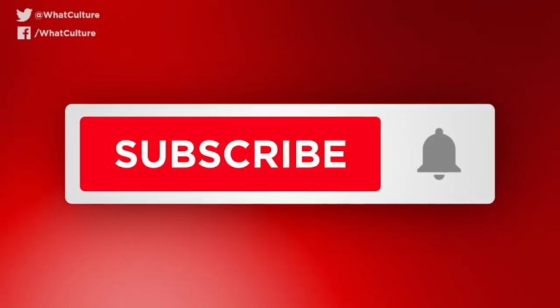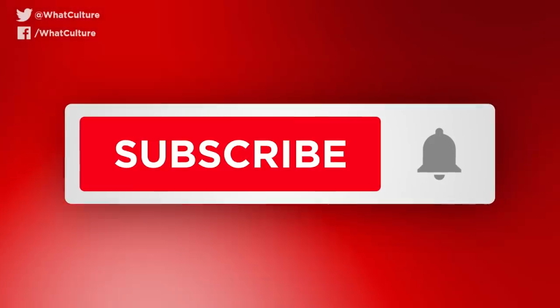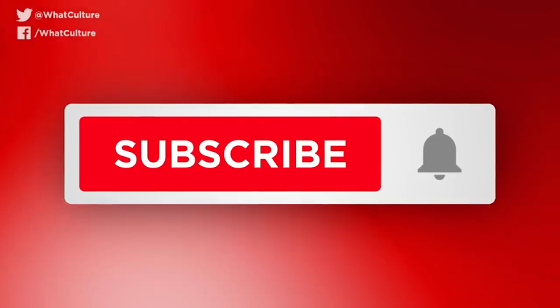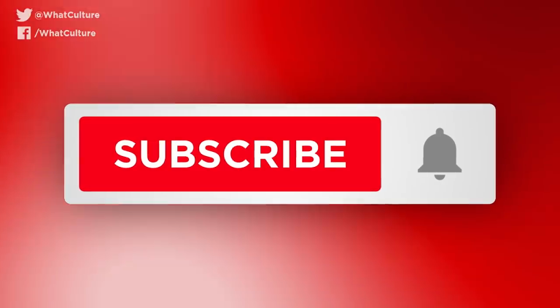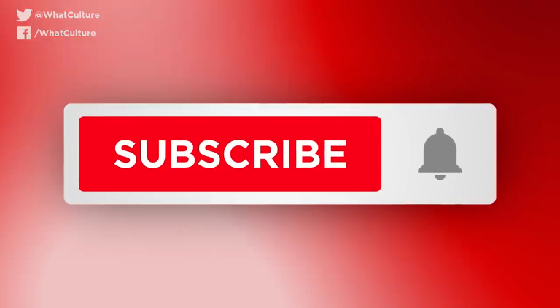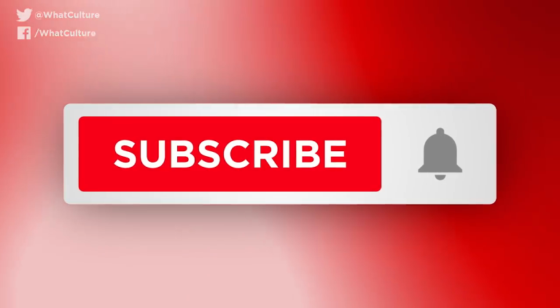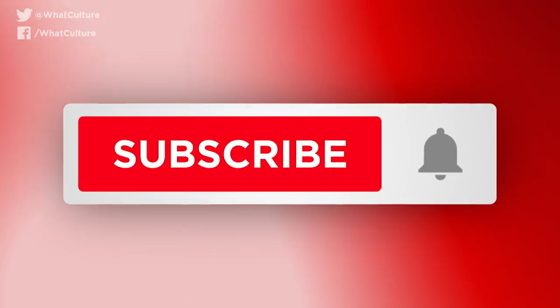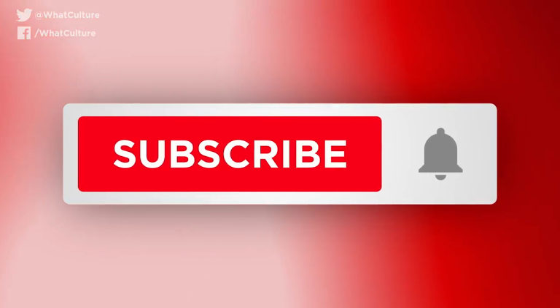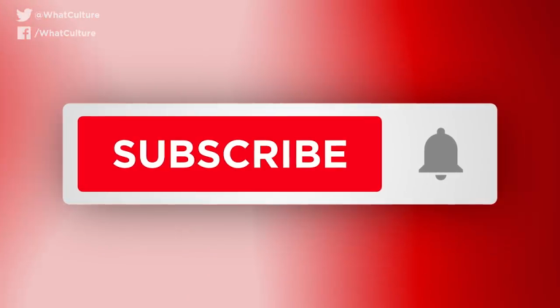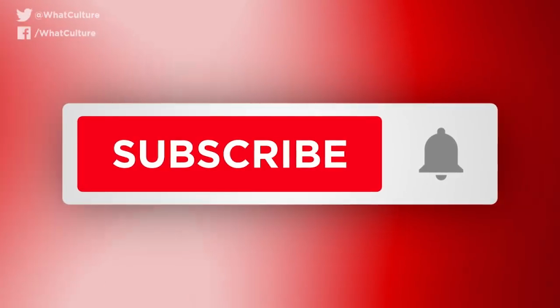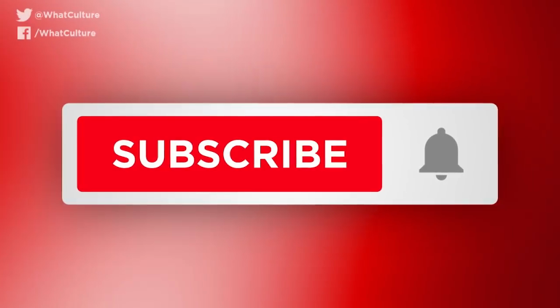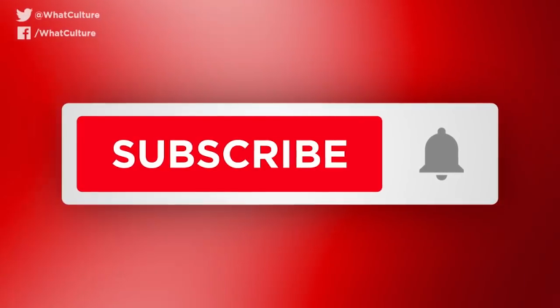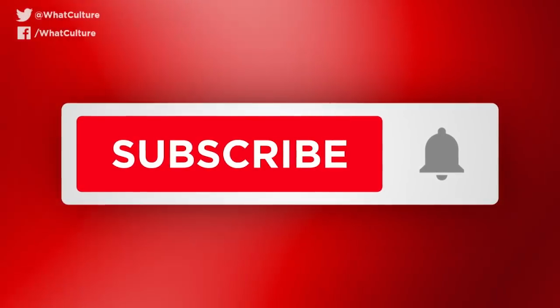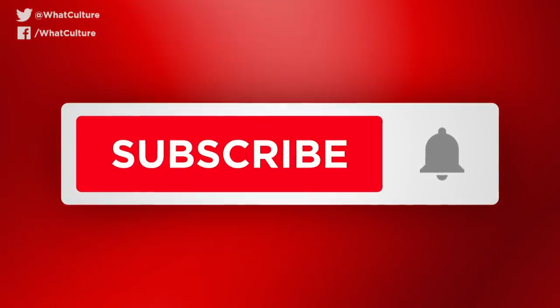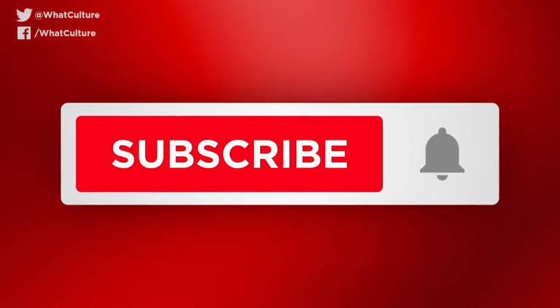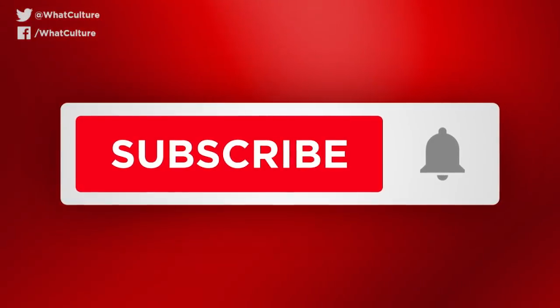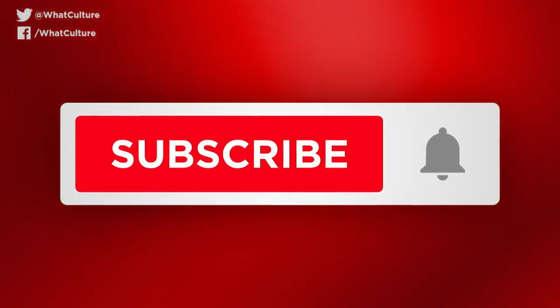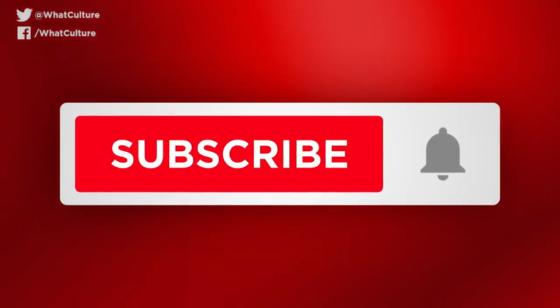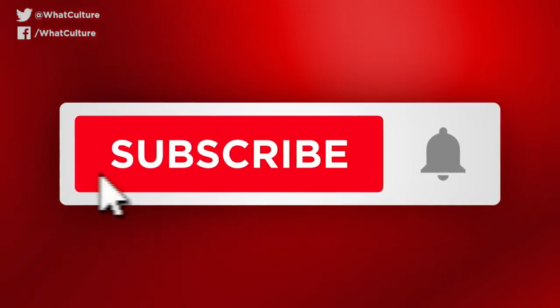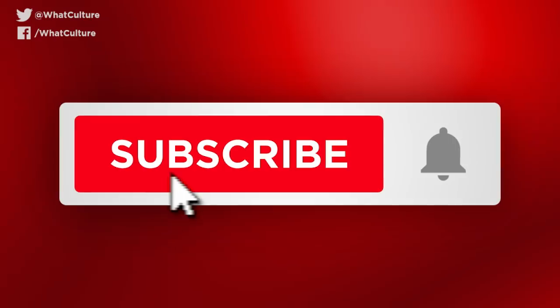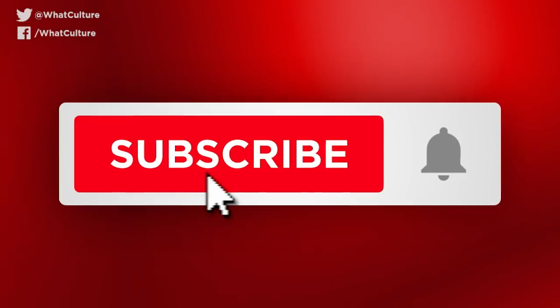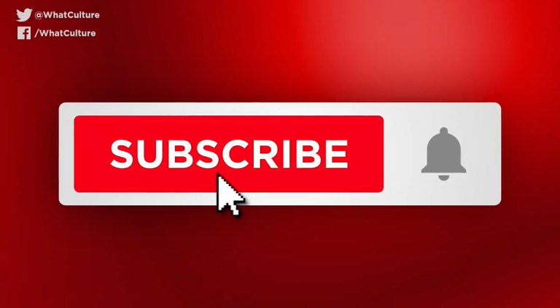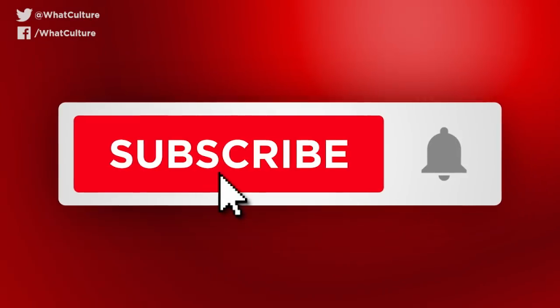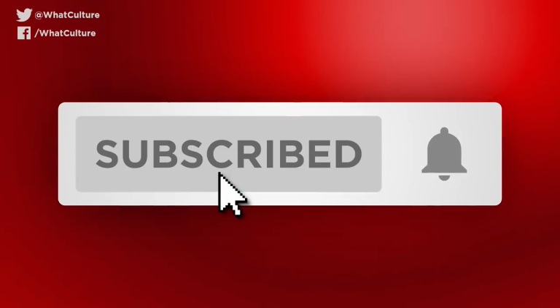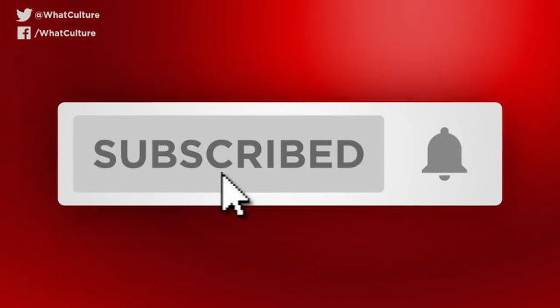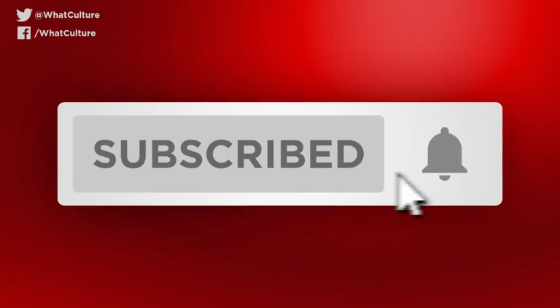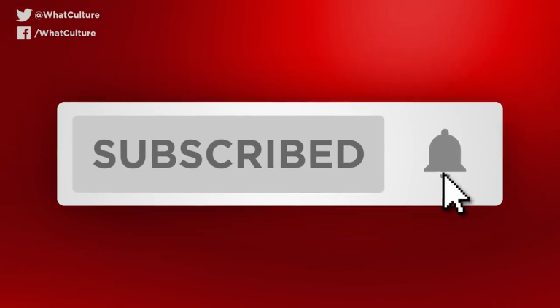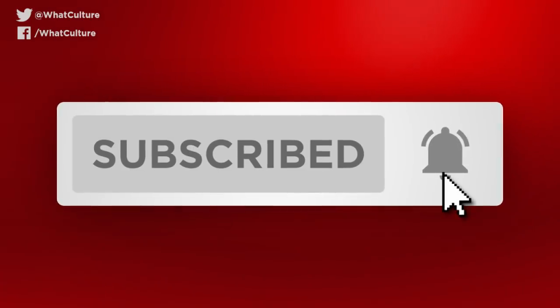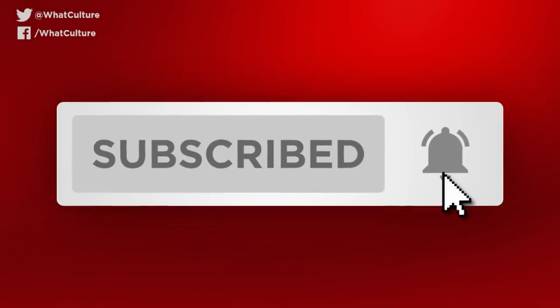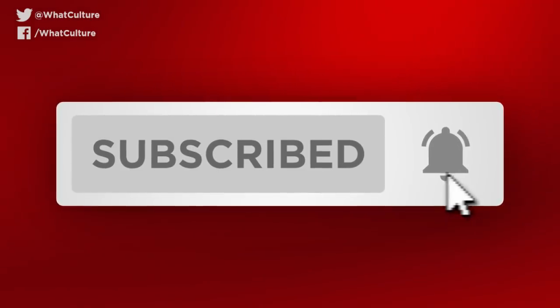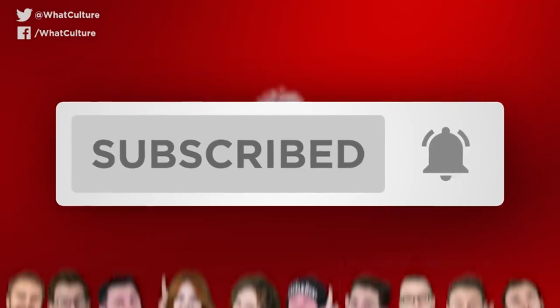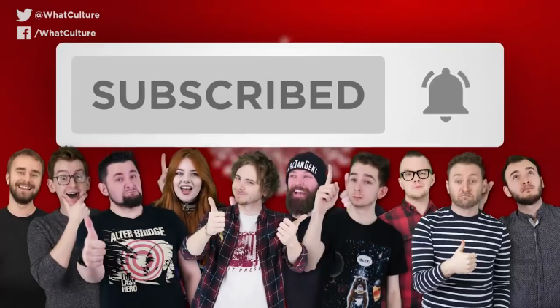But before we begin, don't forget to subscribe to stay notified.